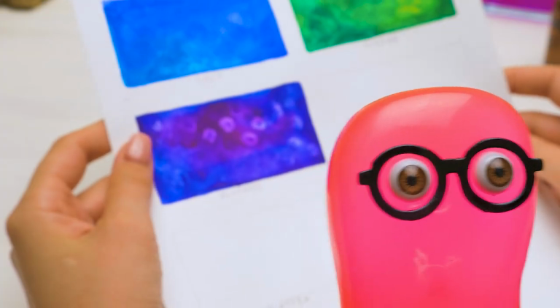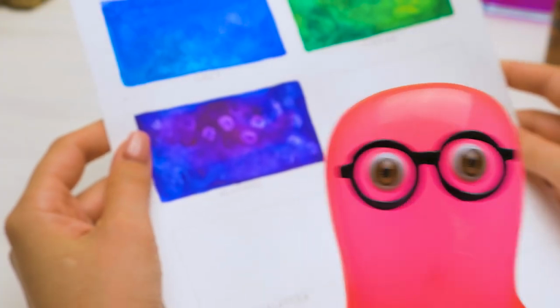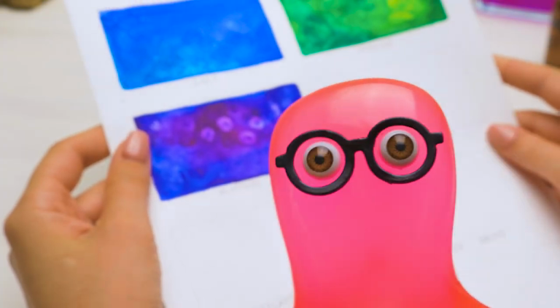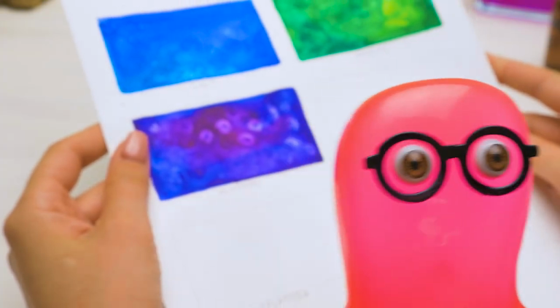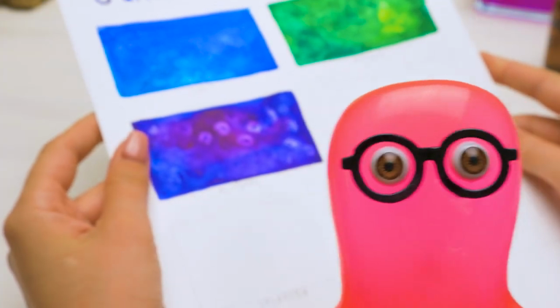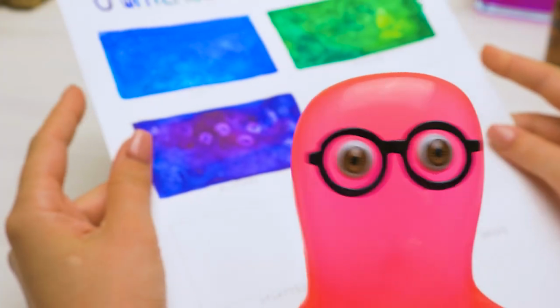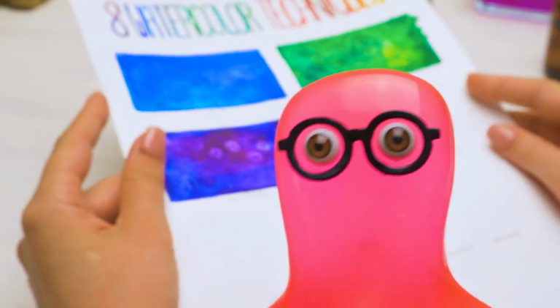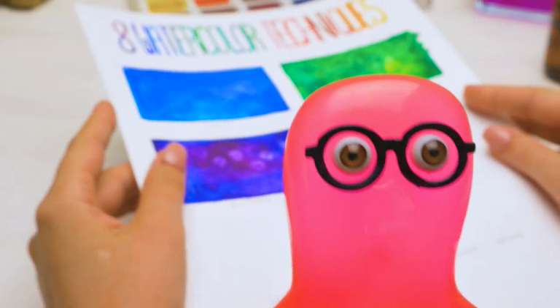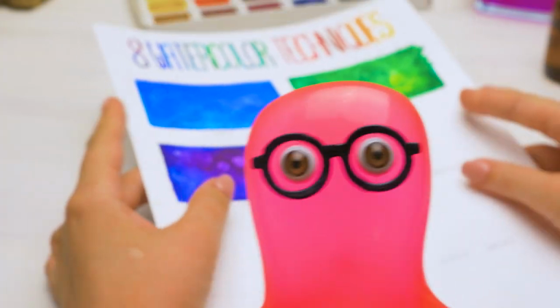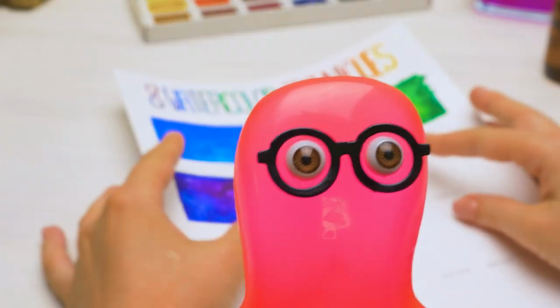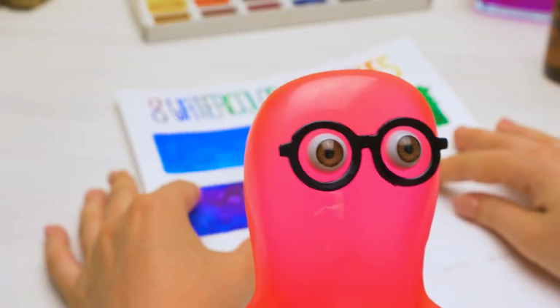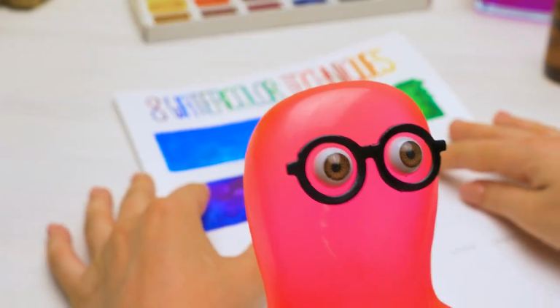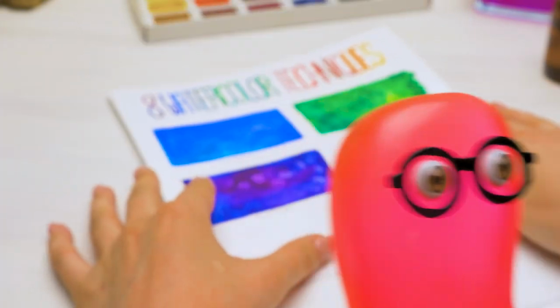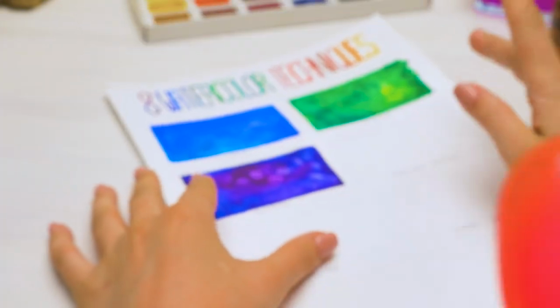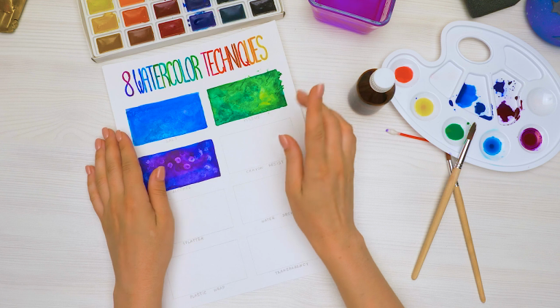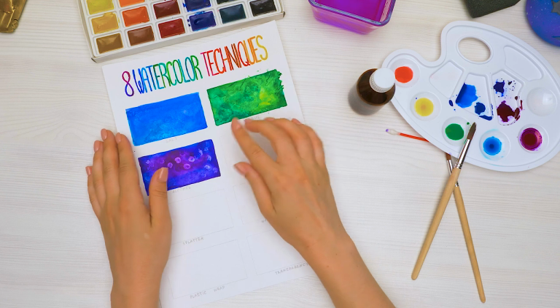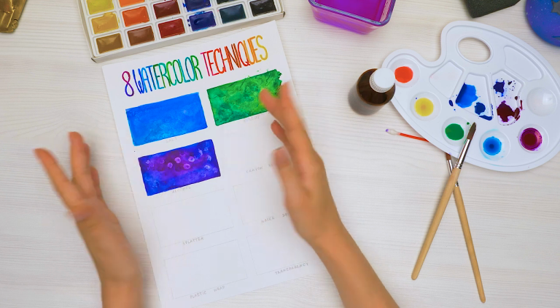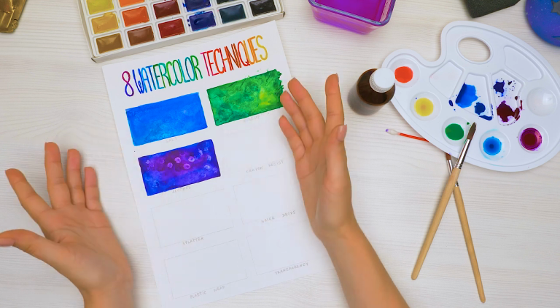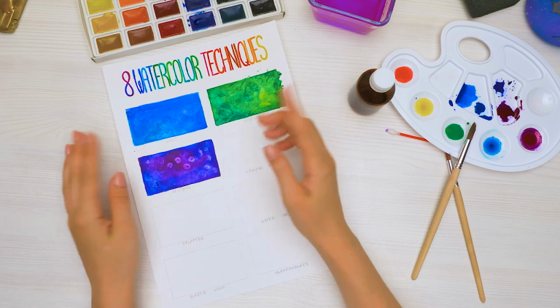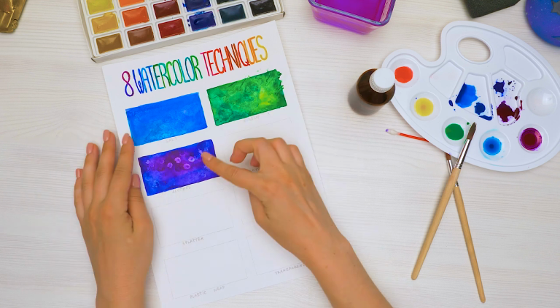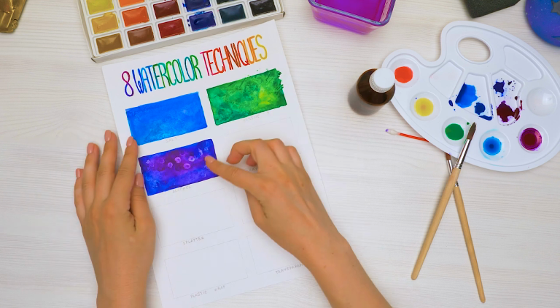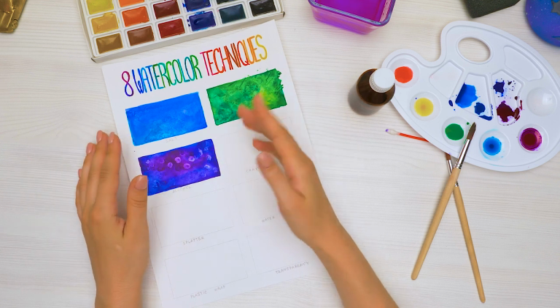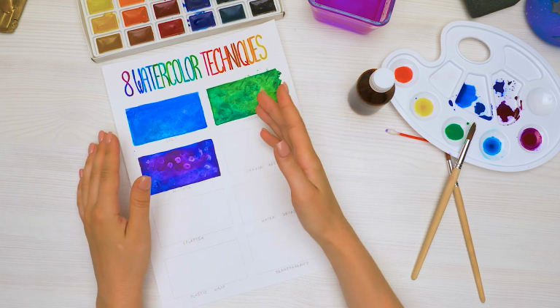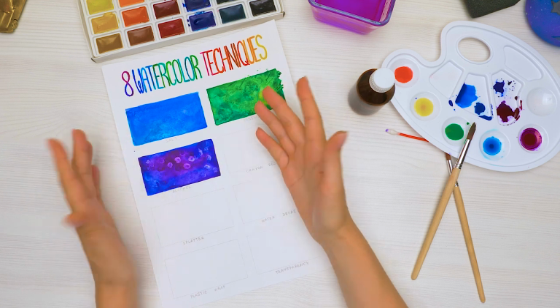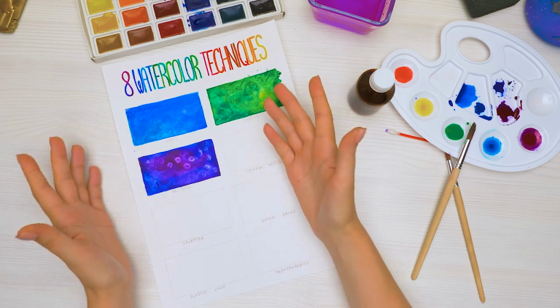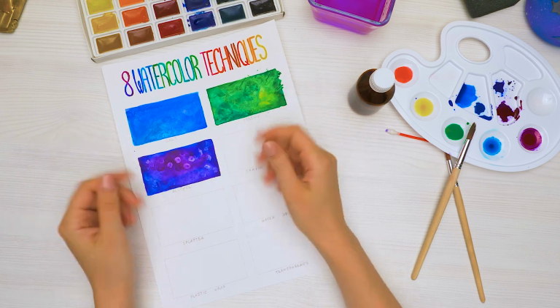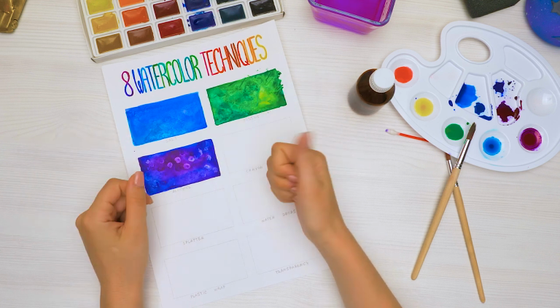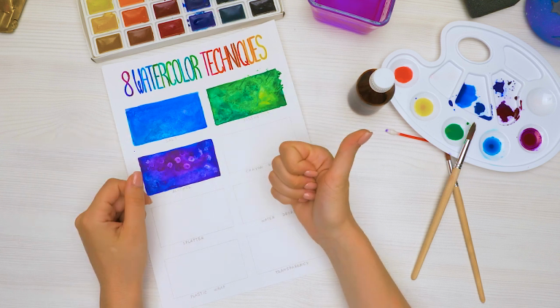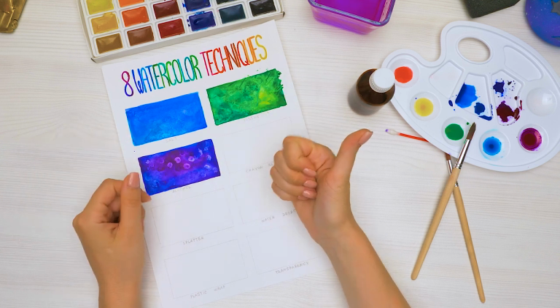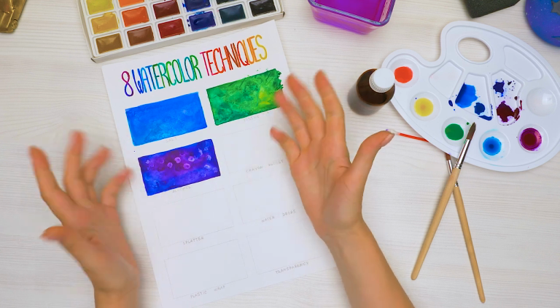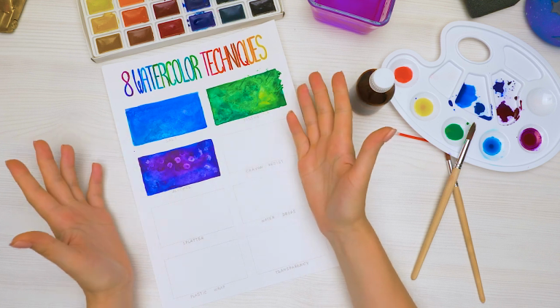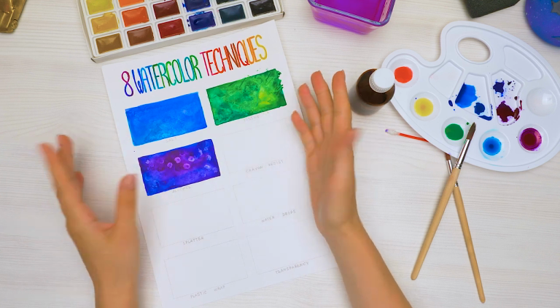Wow! It looks like a galaxy! Guys, if you think it looks like a galaxy too, give it a thumbs up!